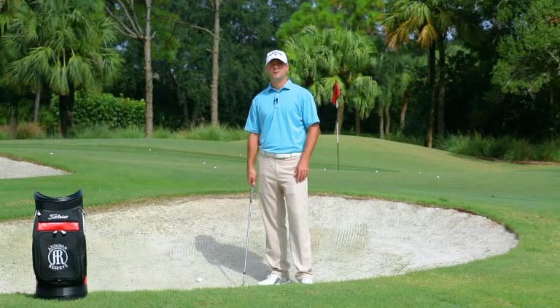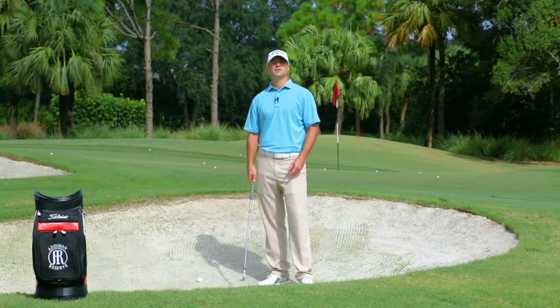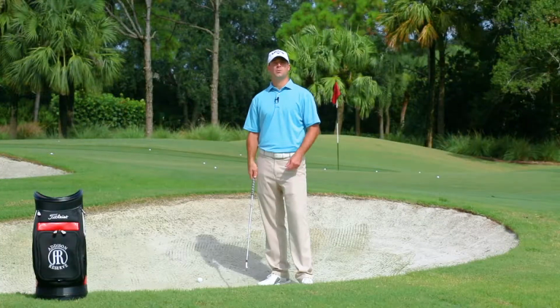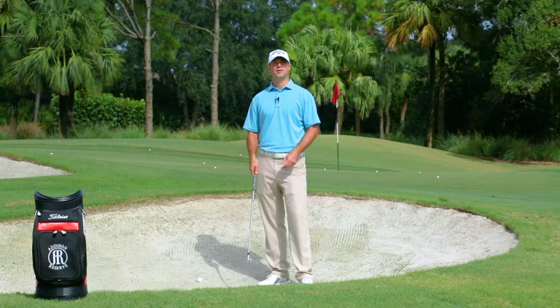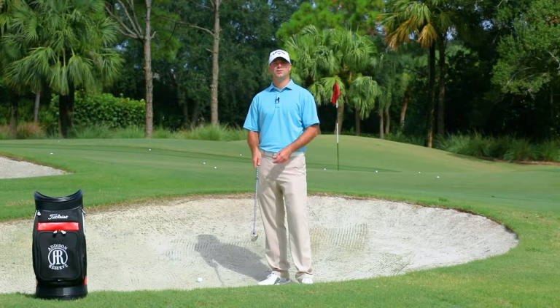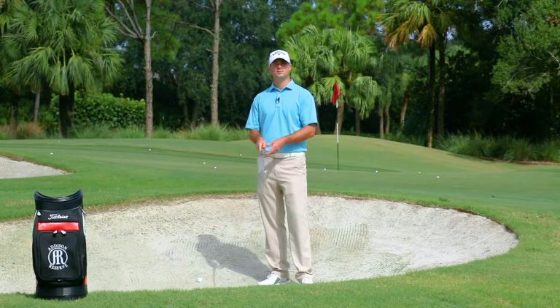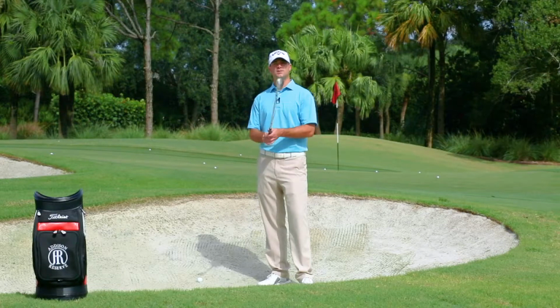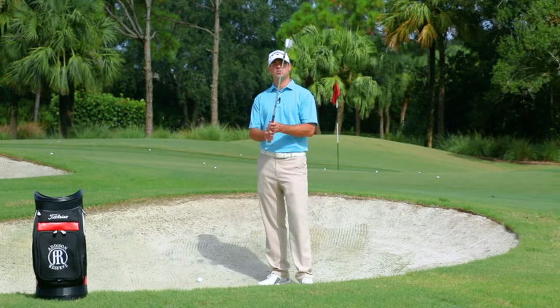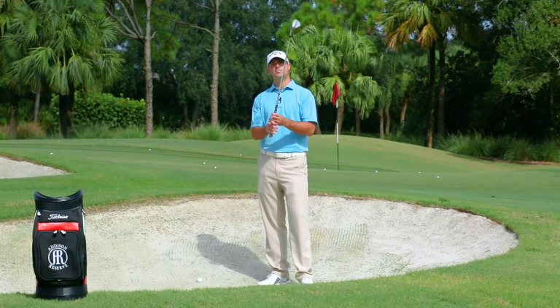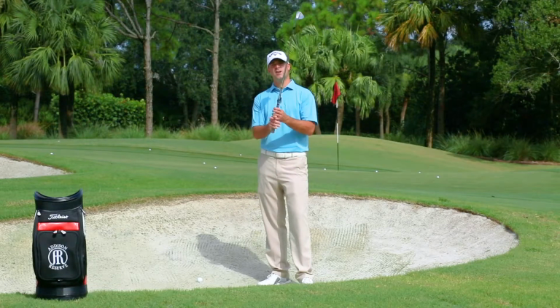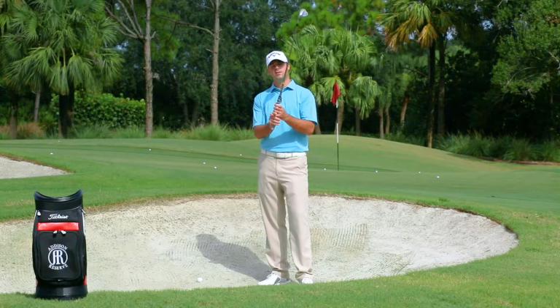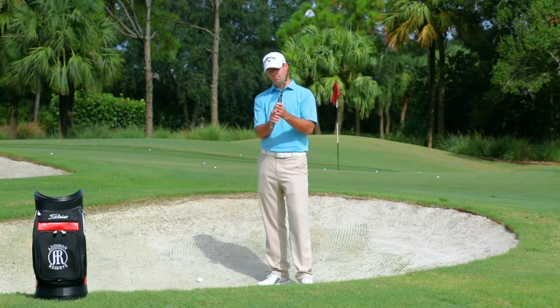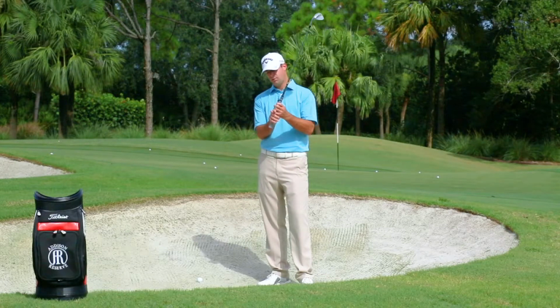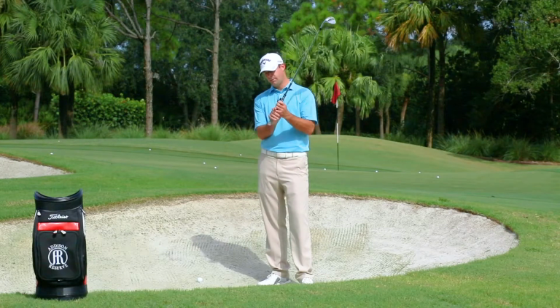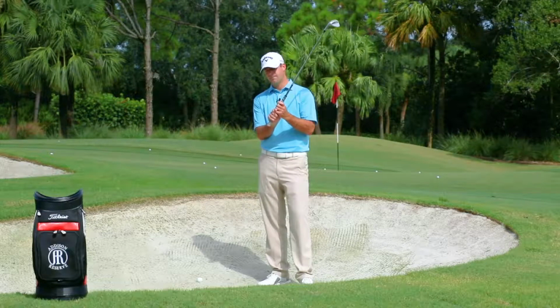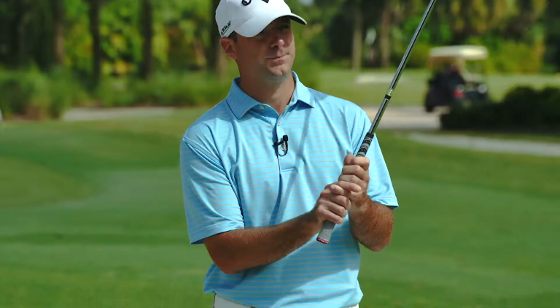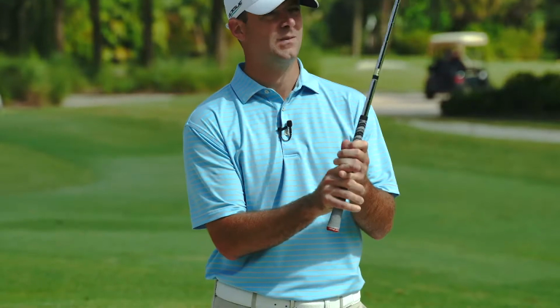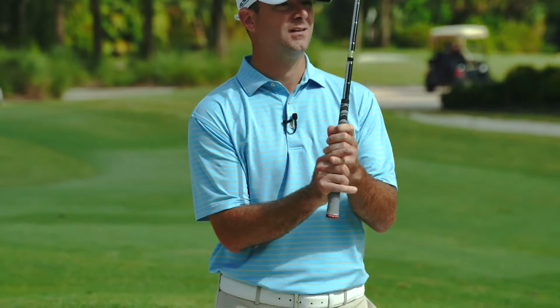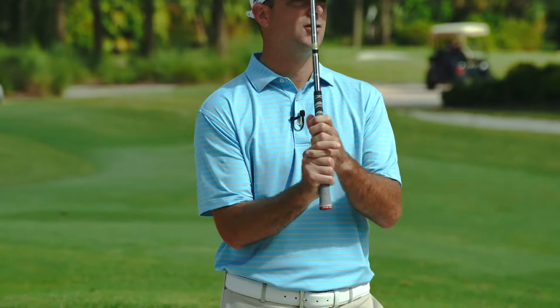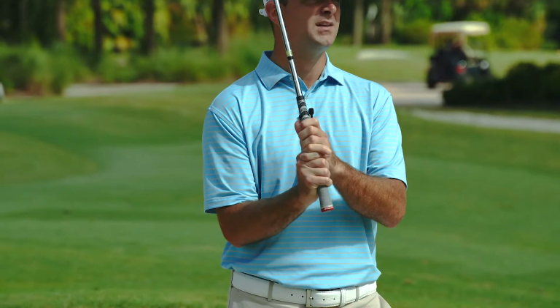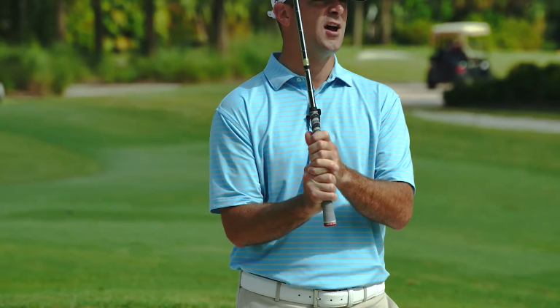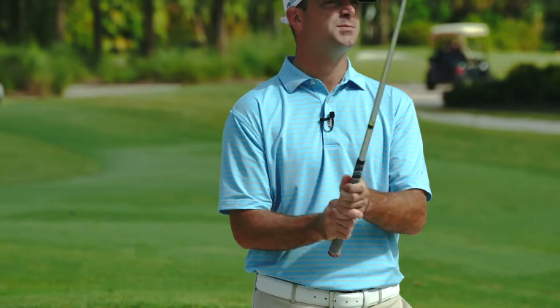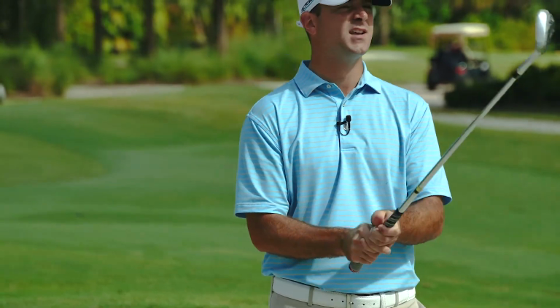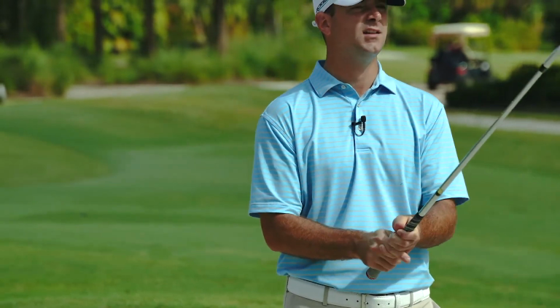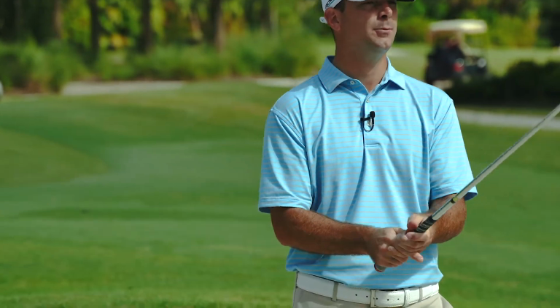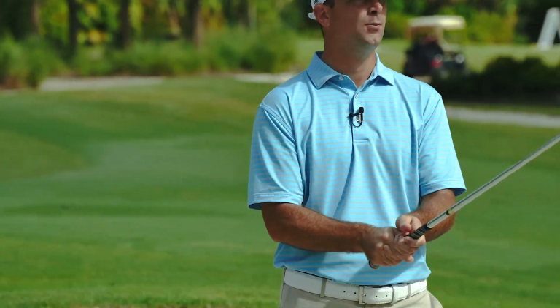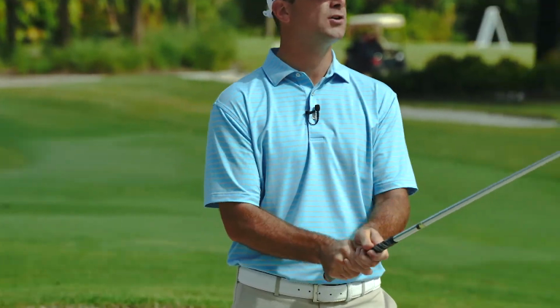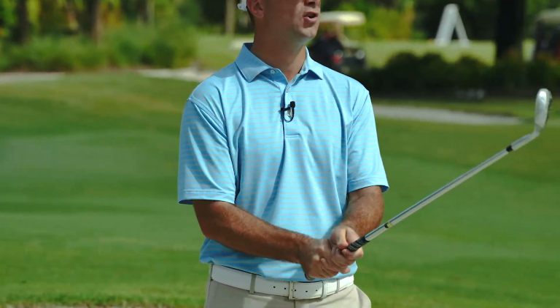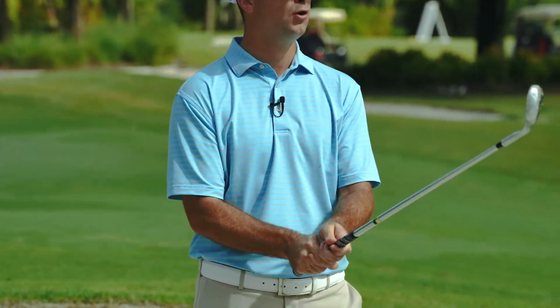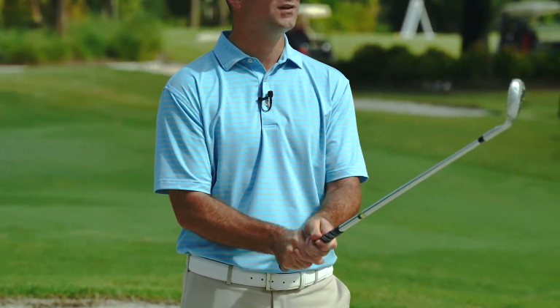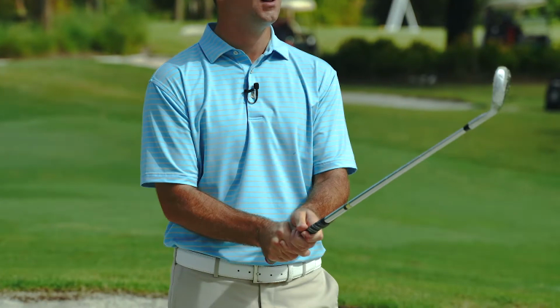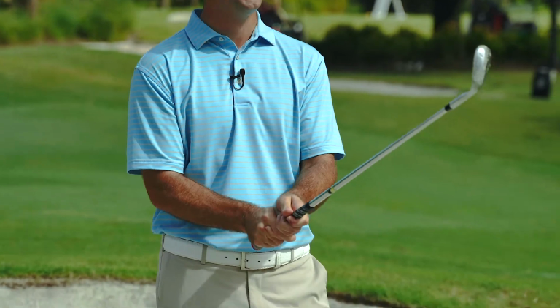First thing we want to do is grip down on the club a little bit. Gripping down helps us get a little bit more control over the club head.